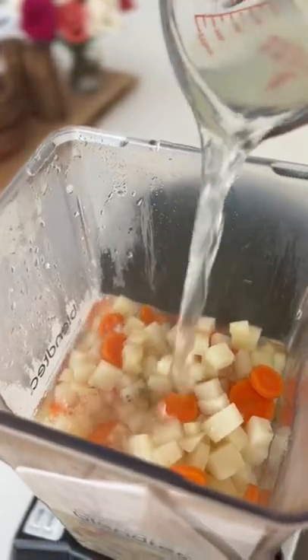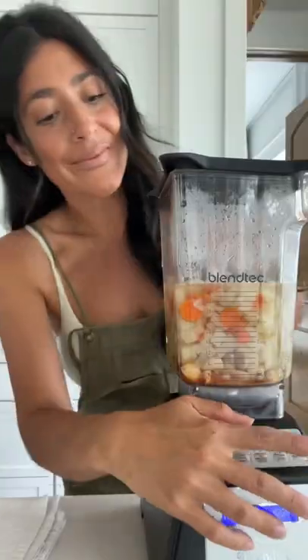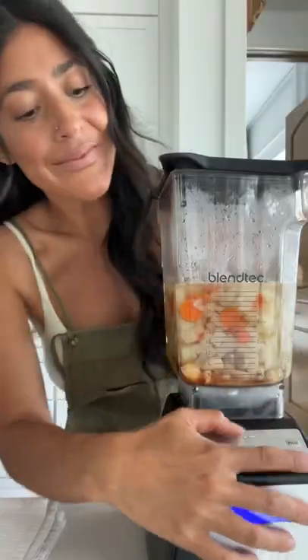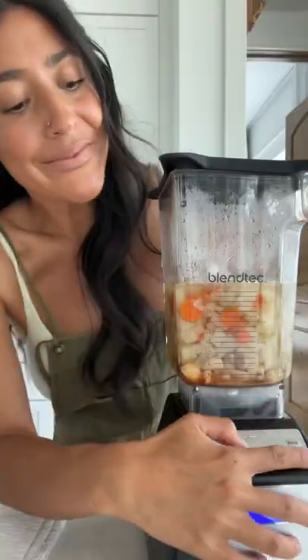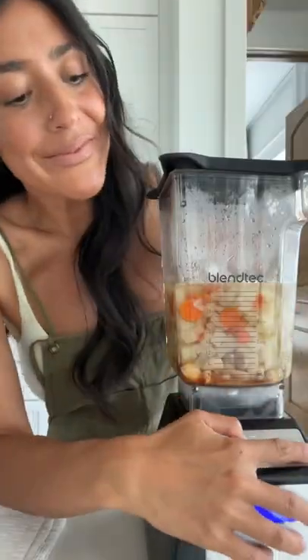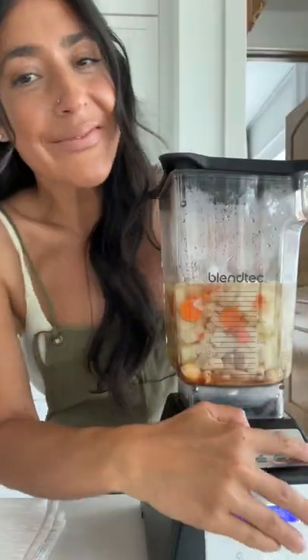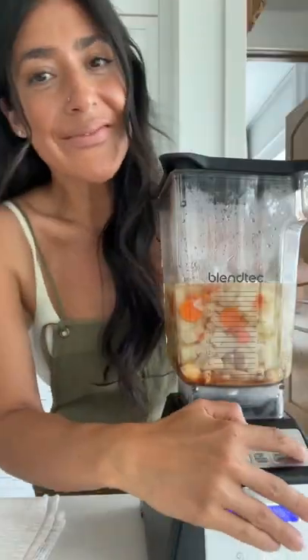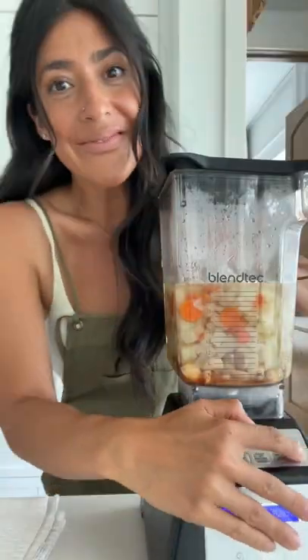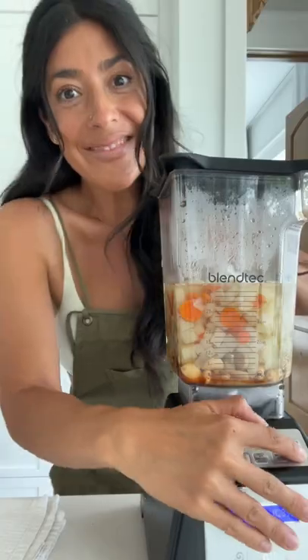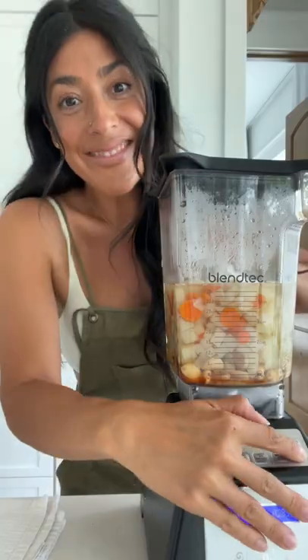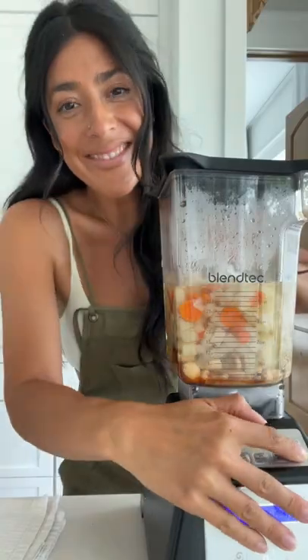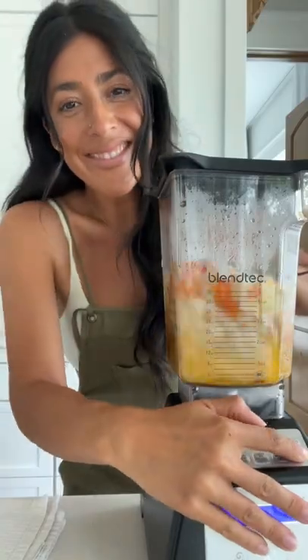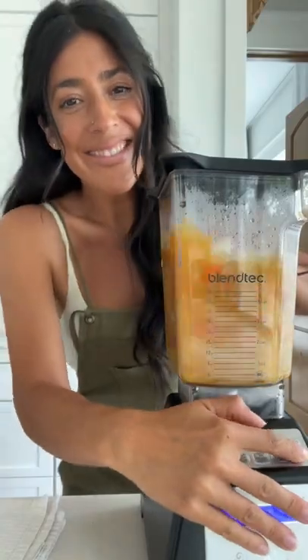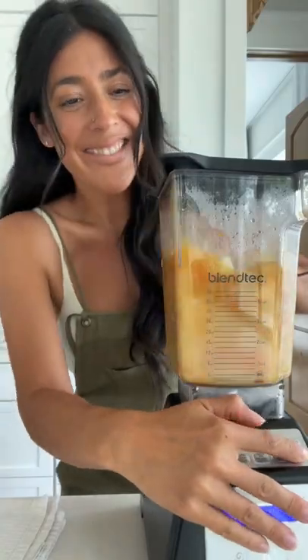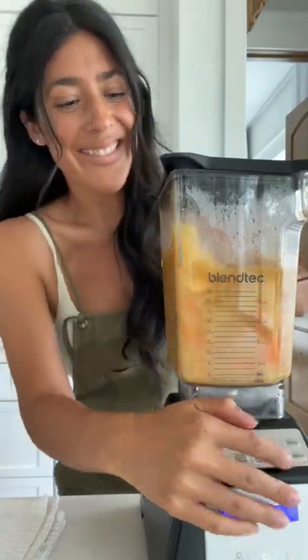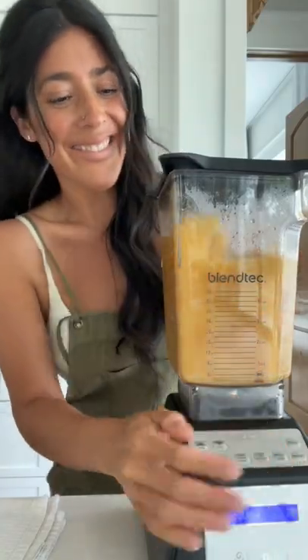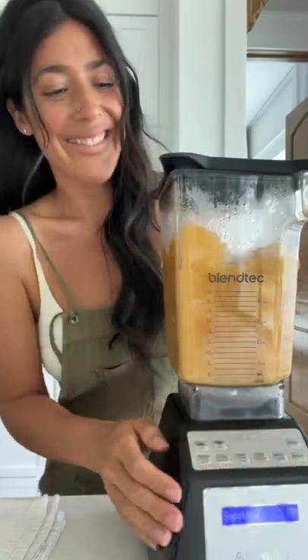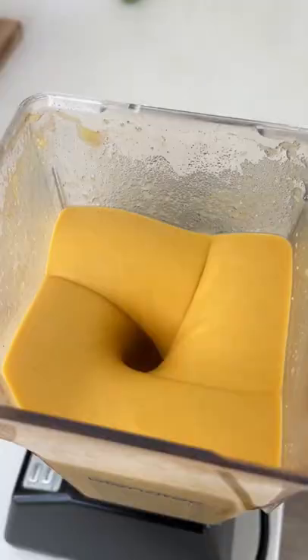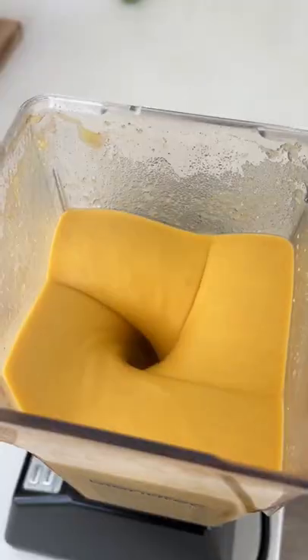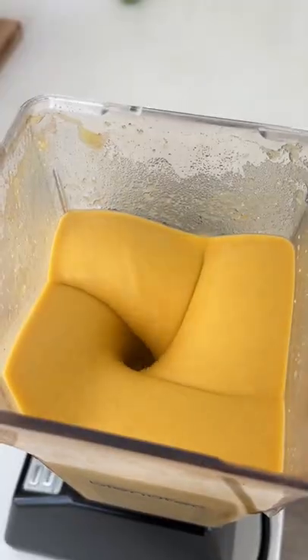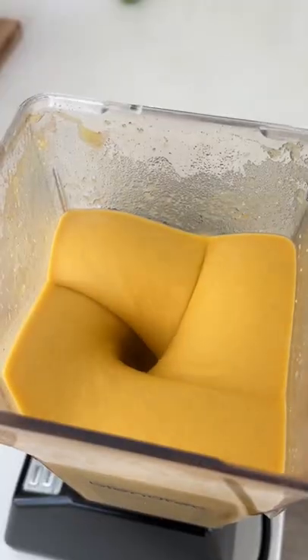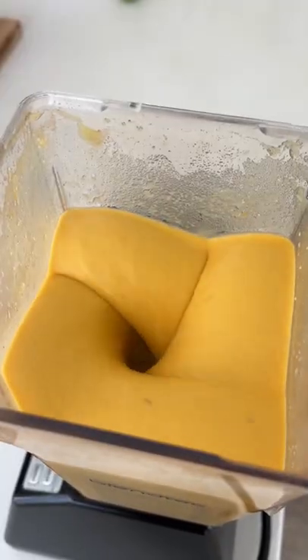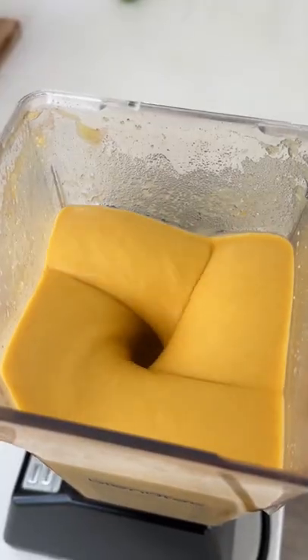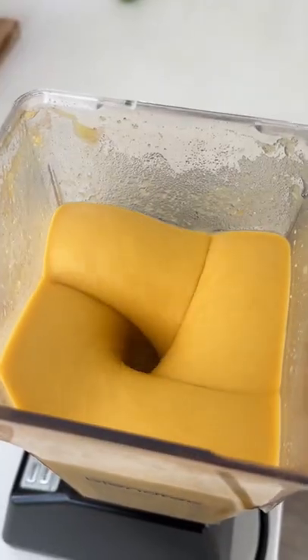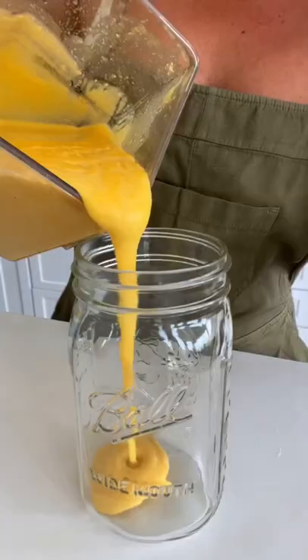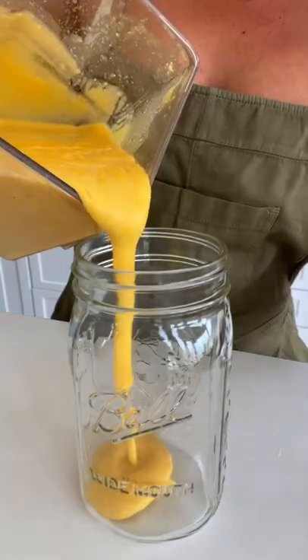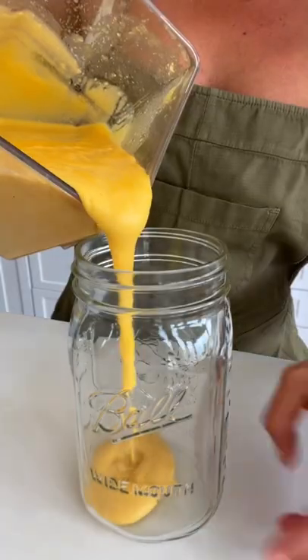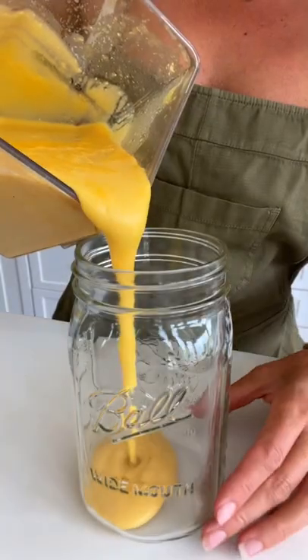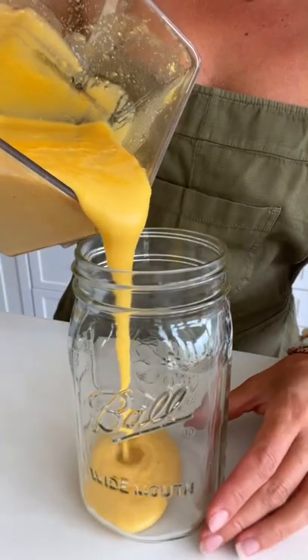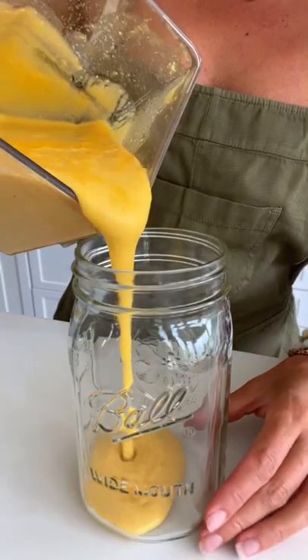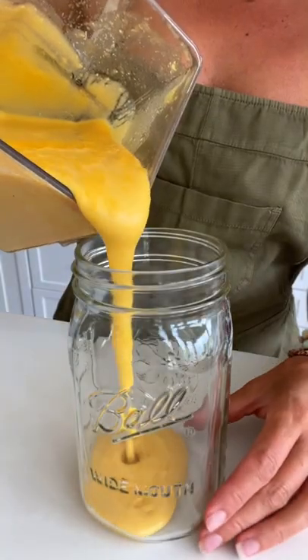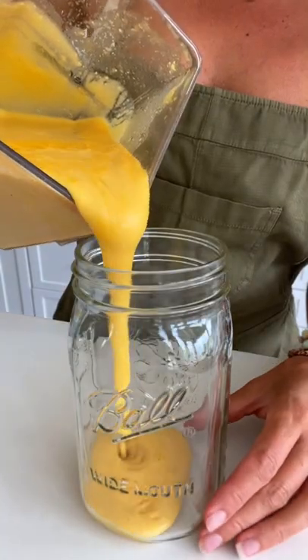And this just makes a super hot, delicious, creamy cheese sauce. Look at that — it is so good.